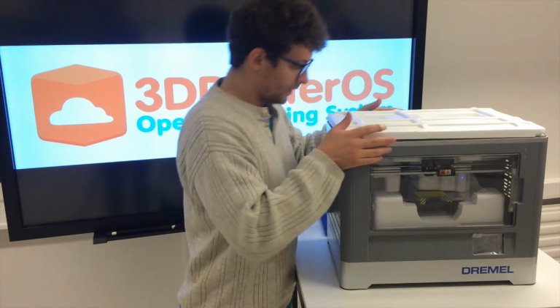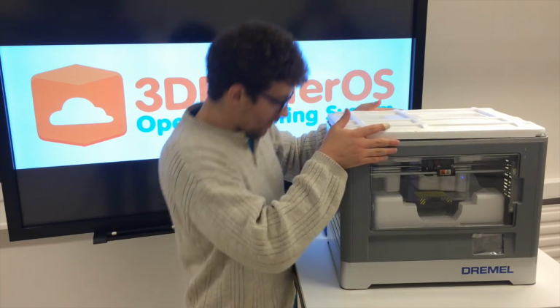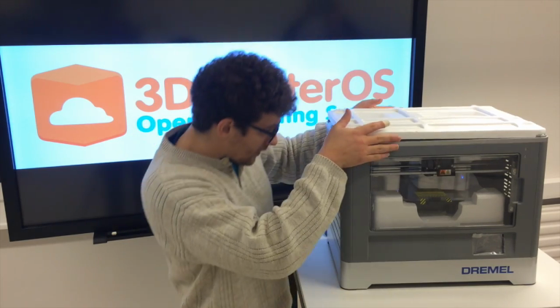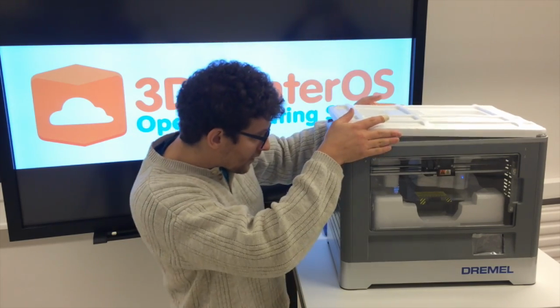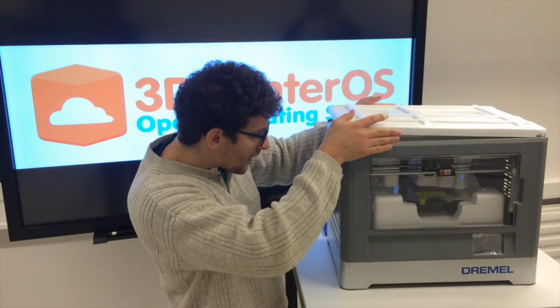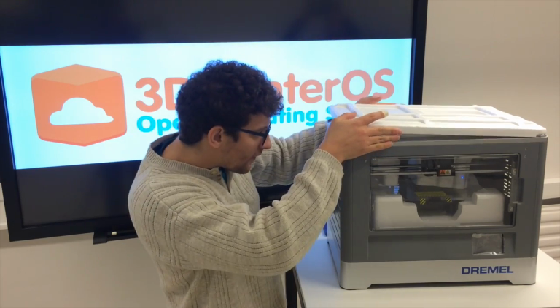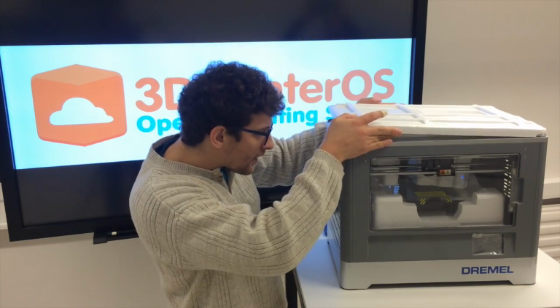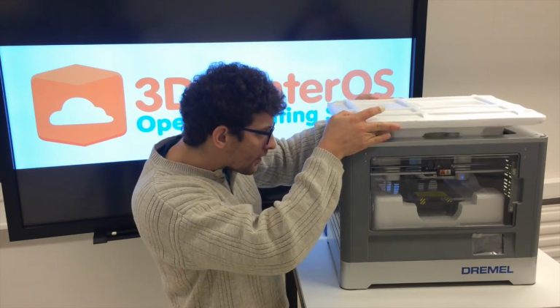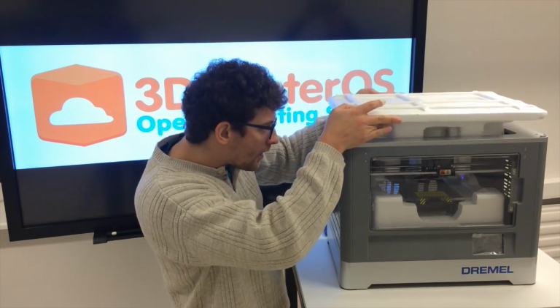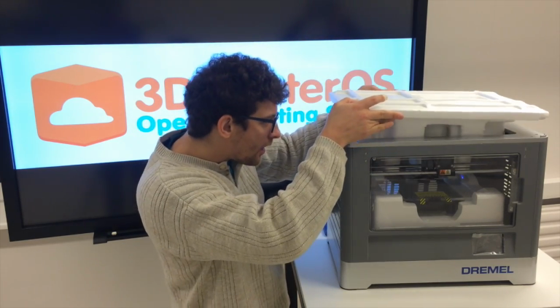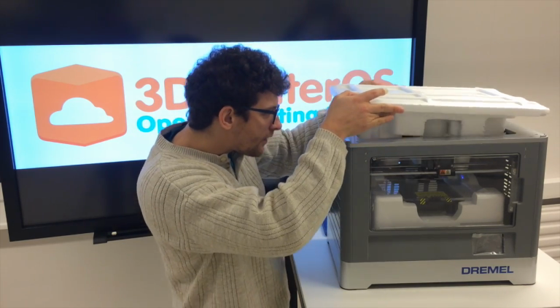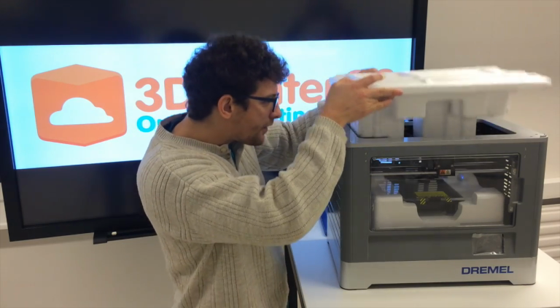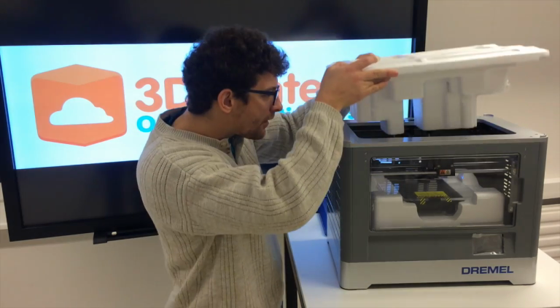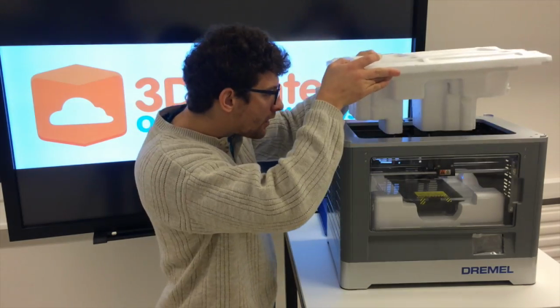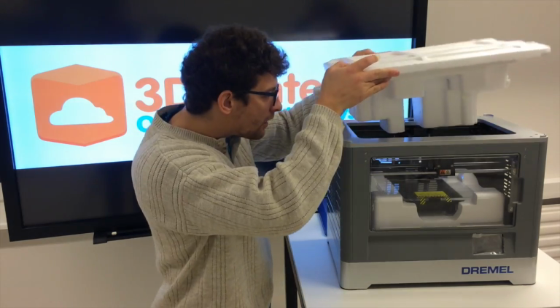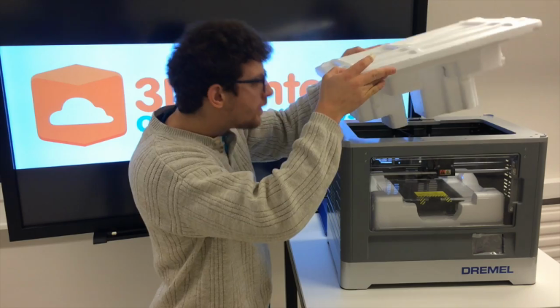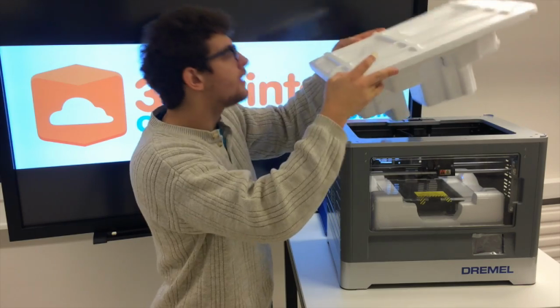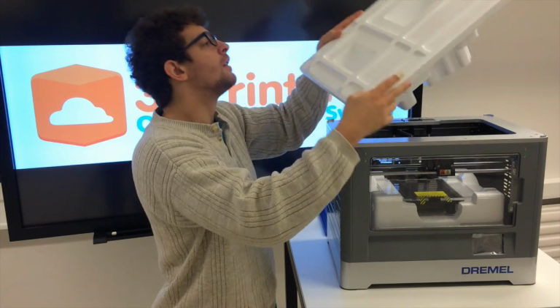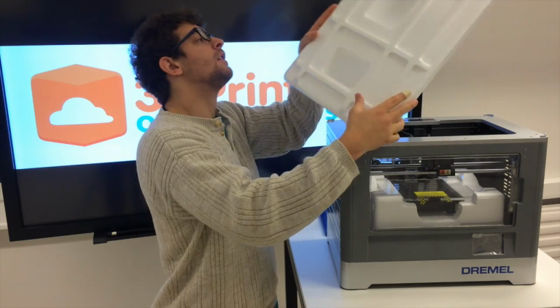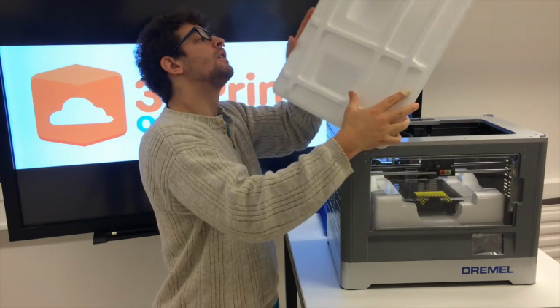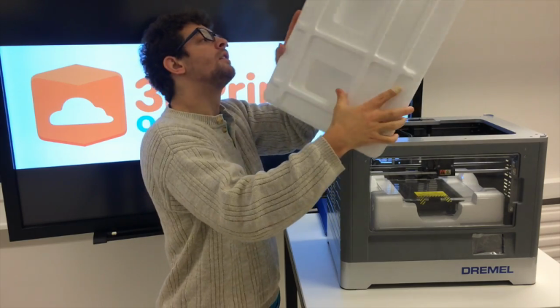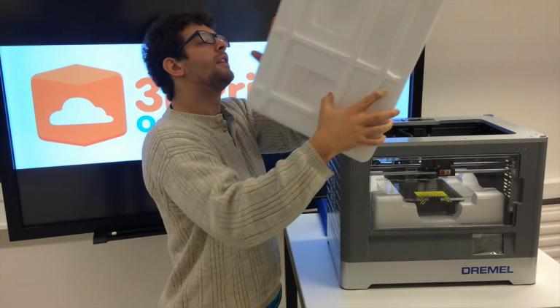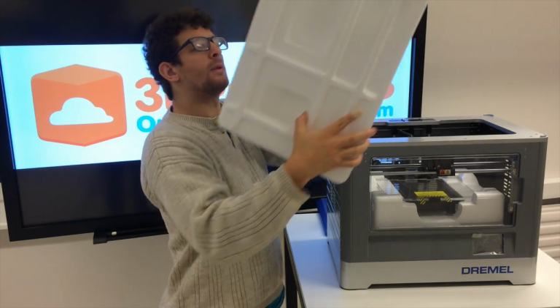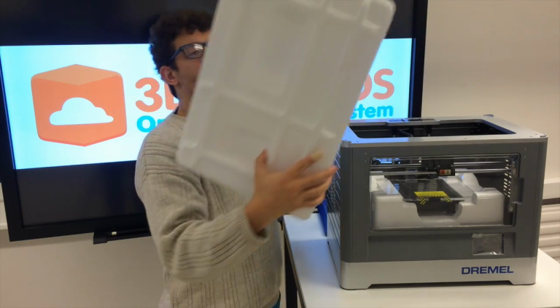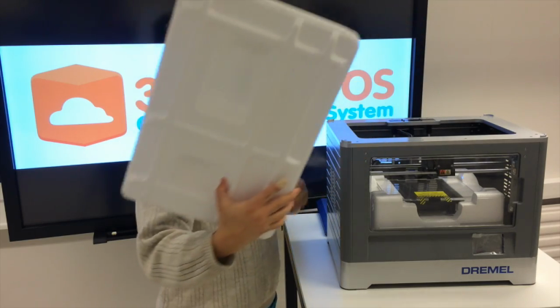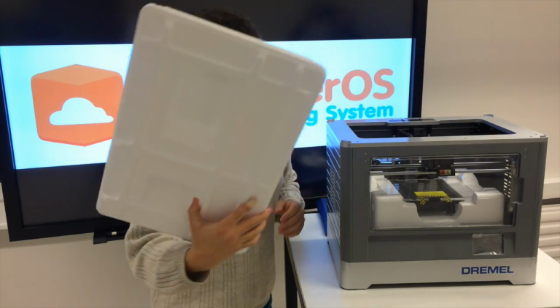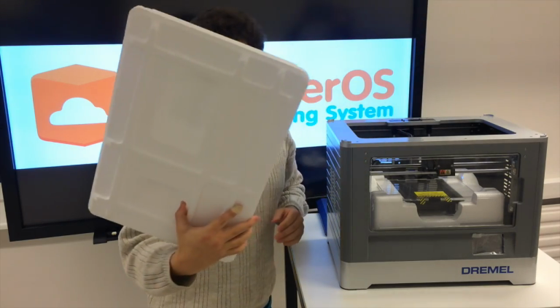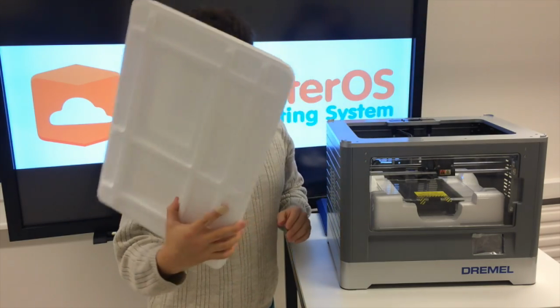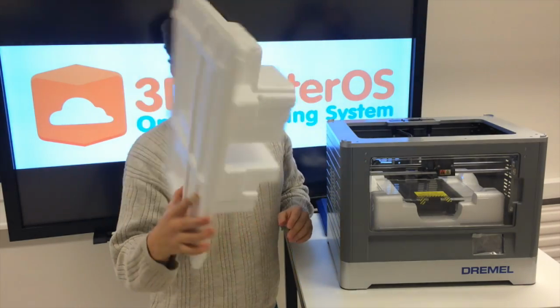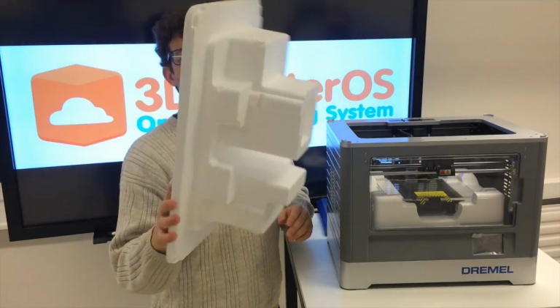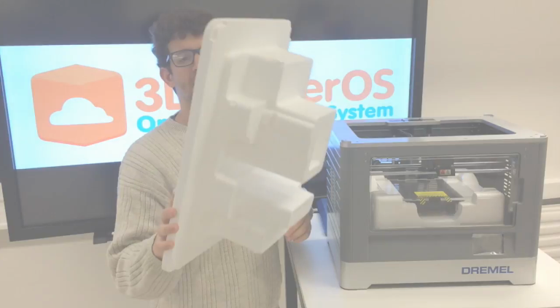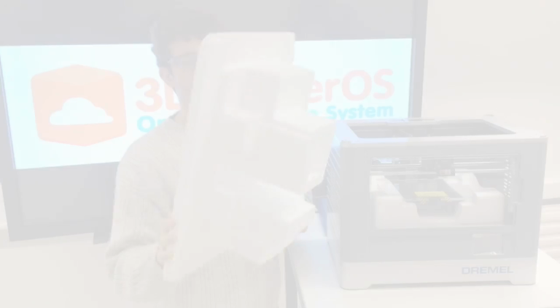And I'm assuming an extruder tool. Let's get this off. This is one of the best packed printers I've seen.